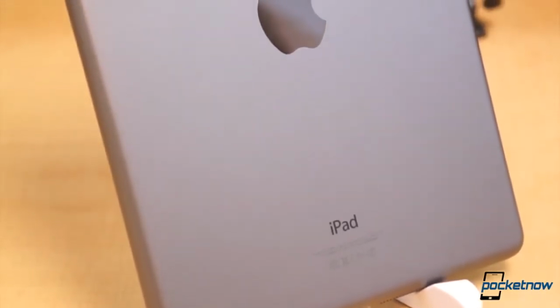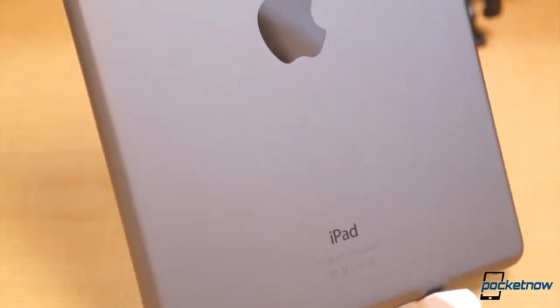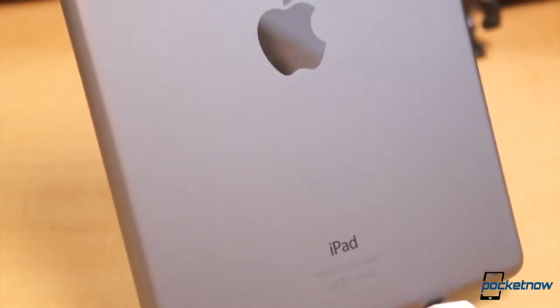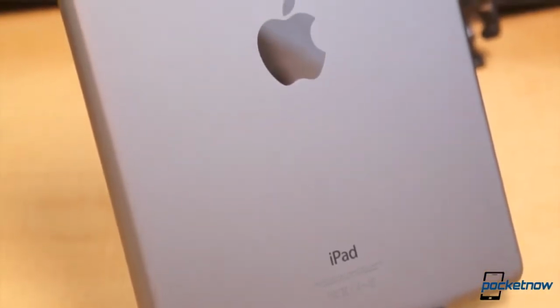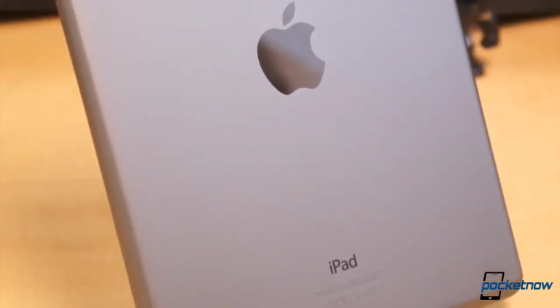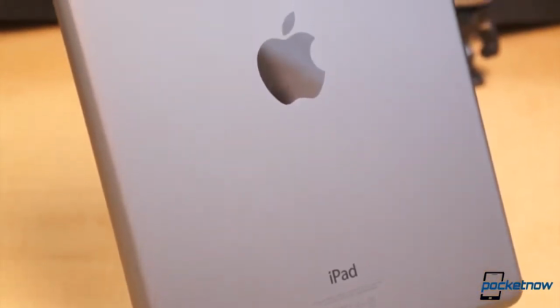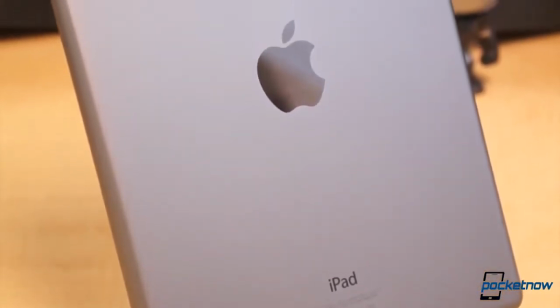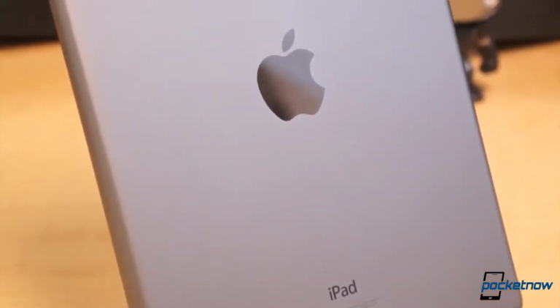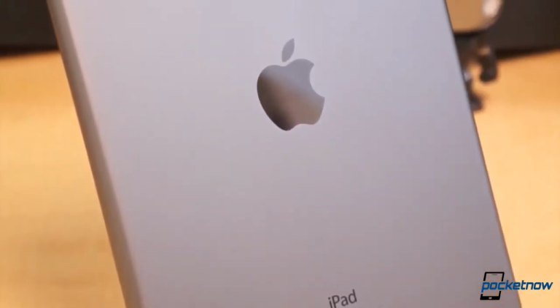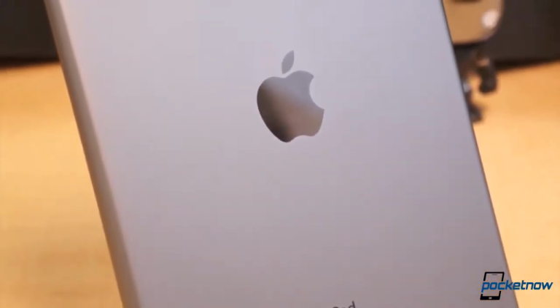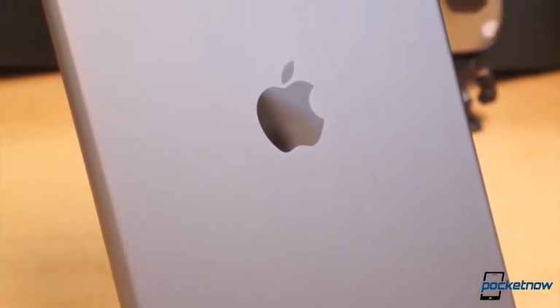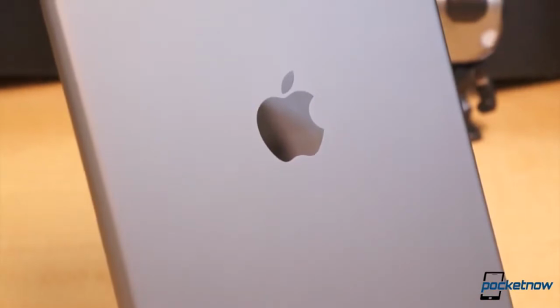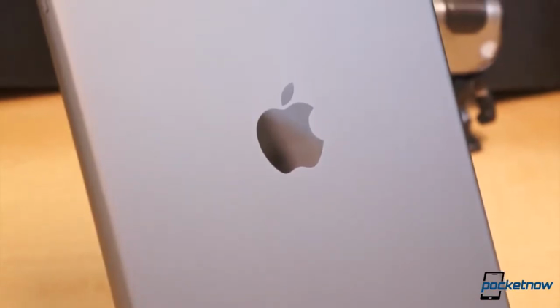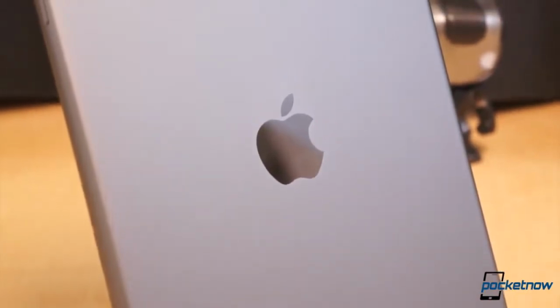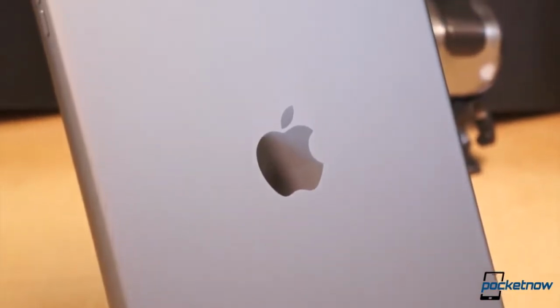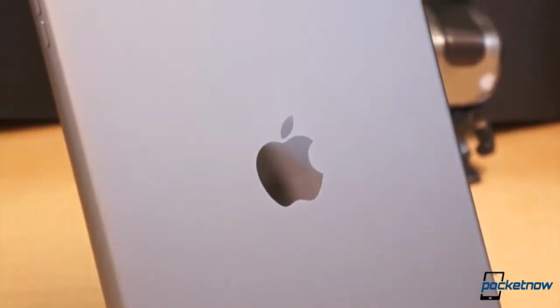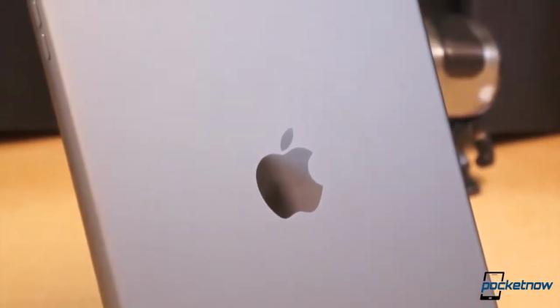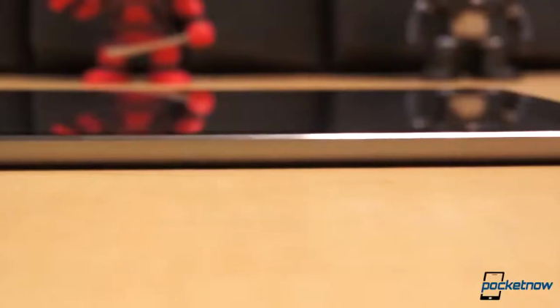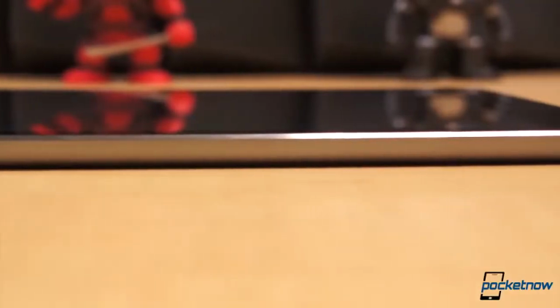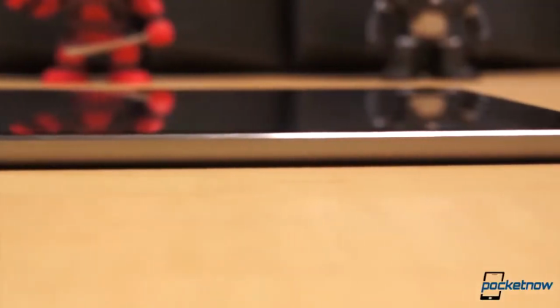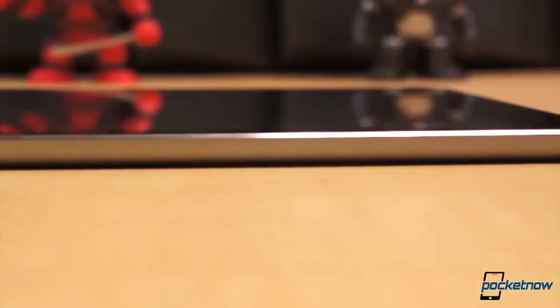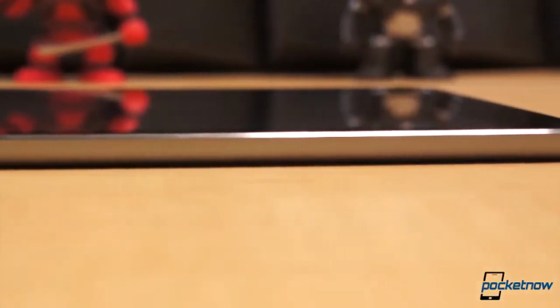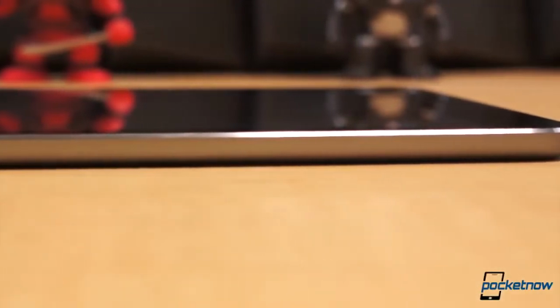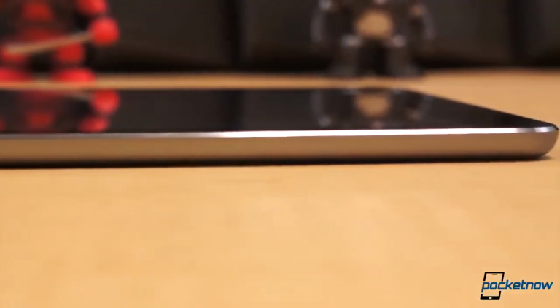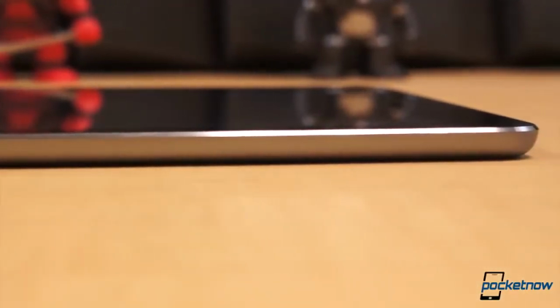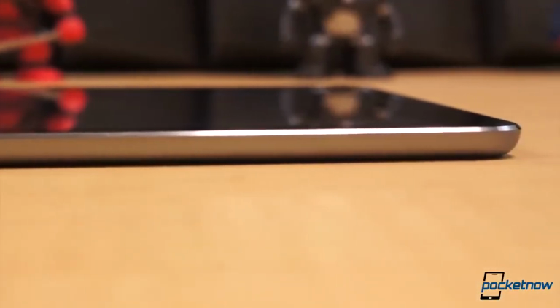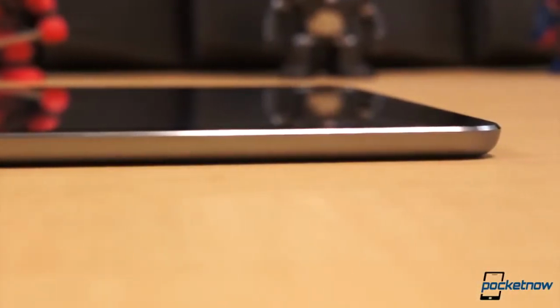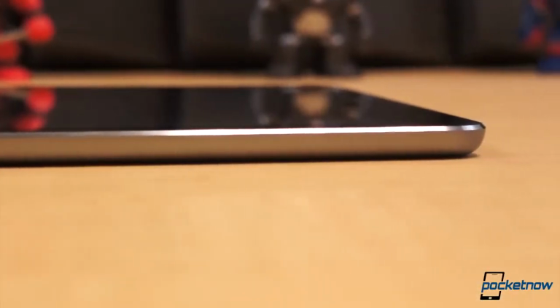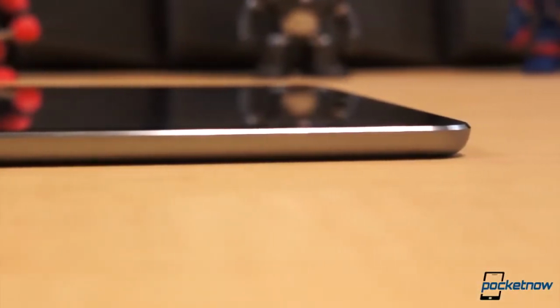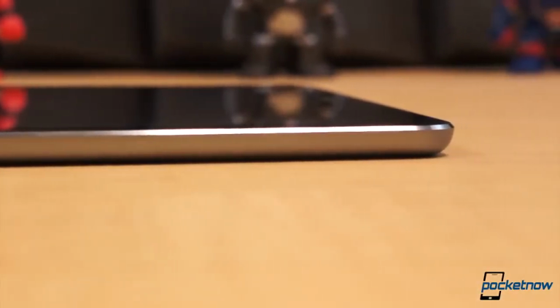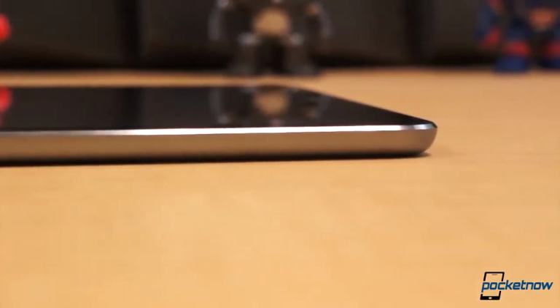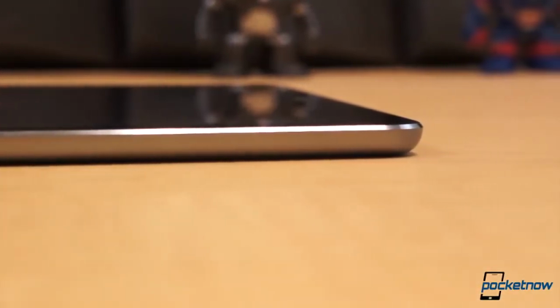Frankly, this is the best iPad hardware to date. Build quality, design, specifications, and the in-hand feel — the level of fit and finish of this specific tablet is second to none.